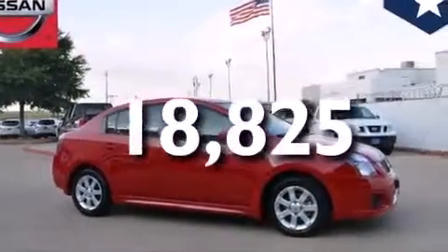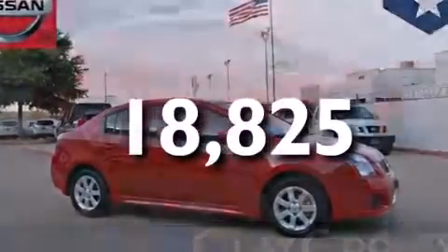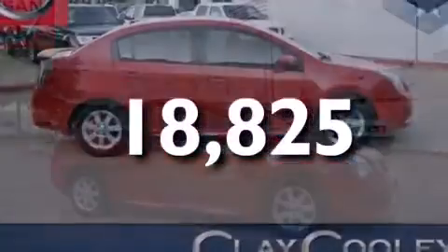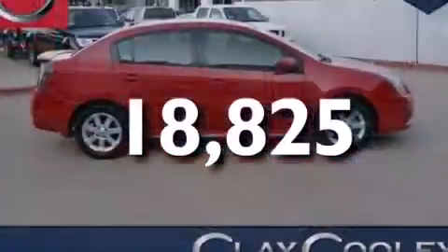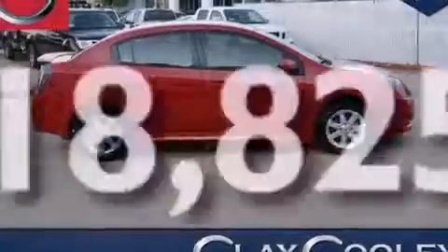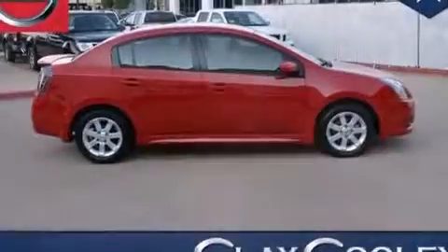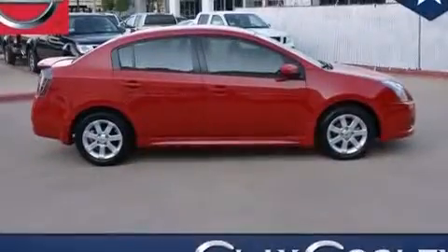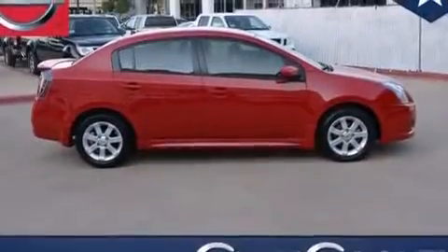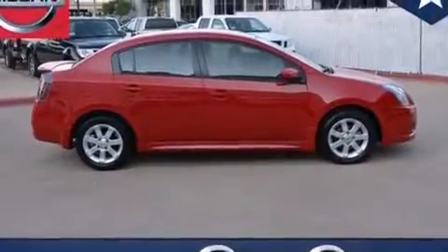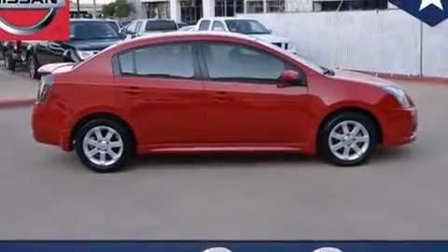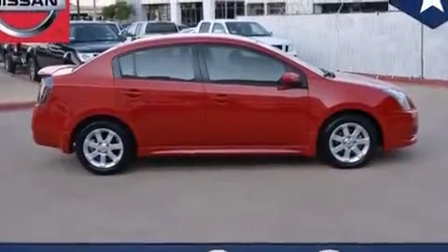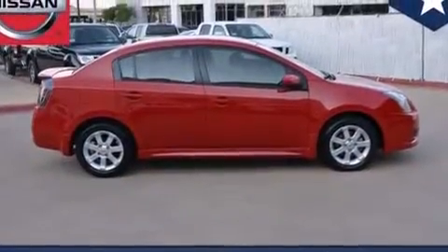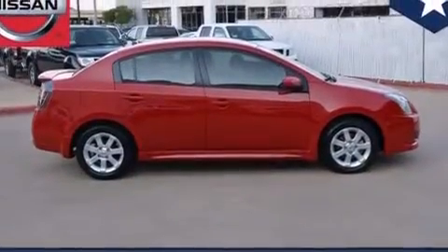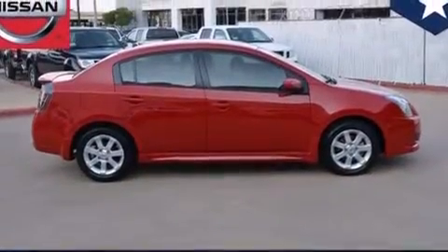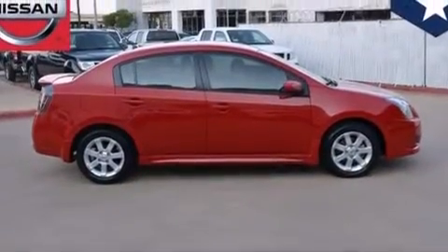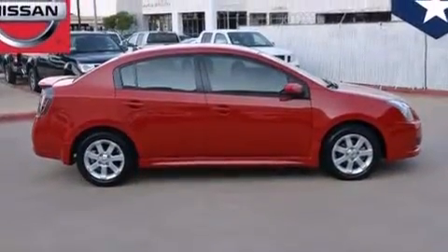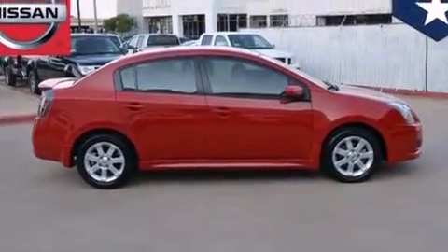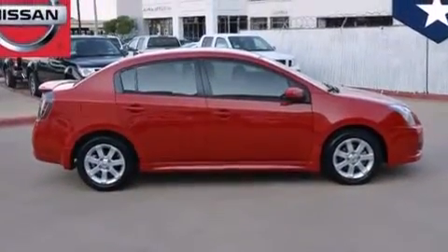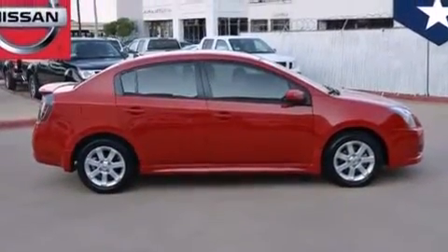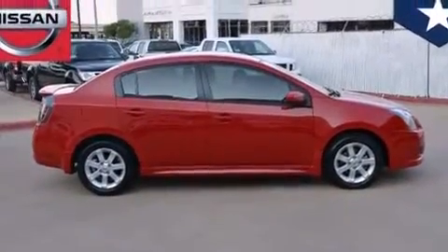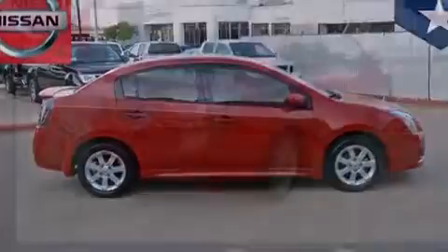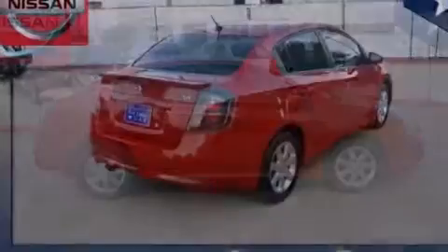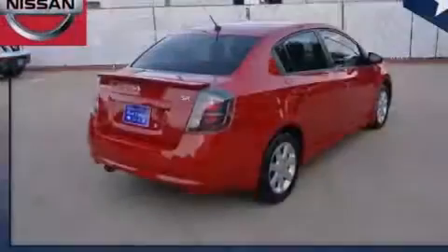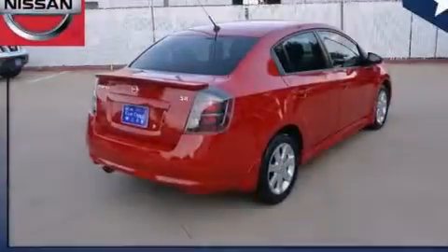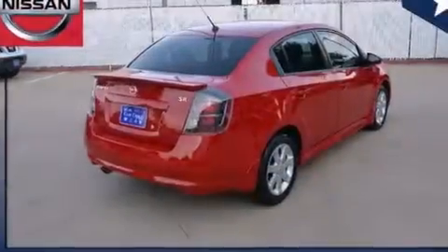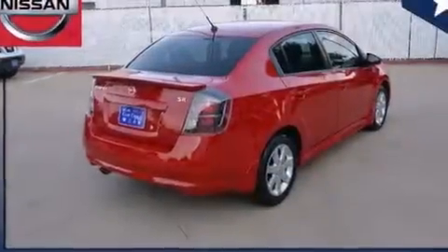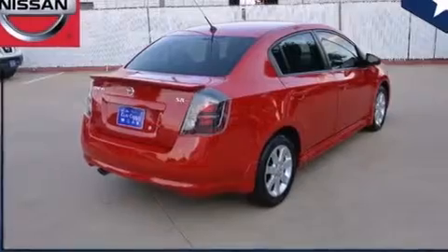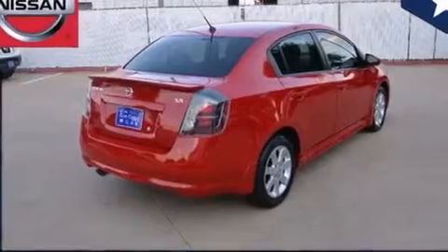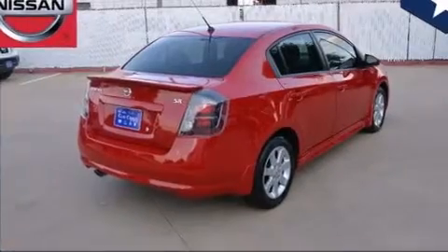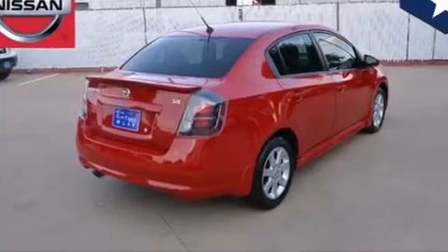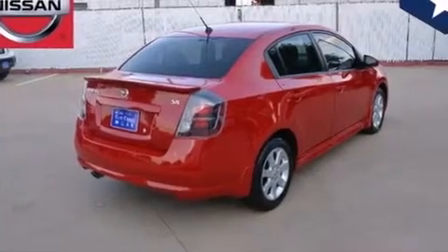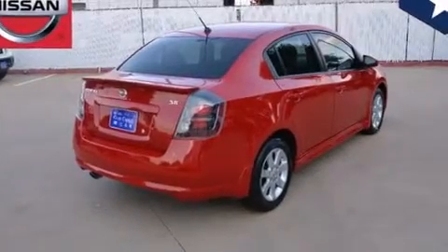With an EPA estimated rating of 34 miles per gallon on the highway, this automobile is clearly a fuel-efficient choice.